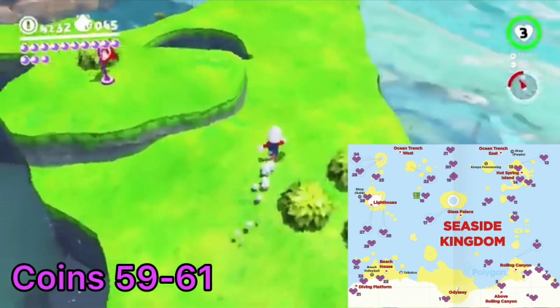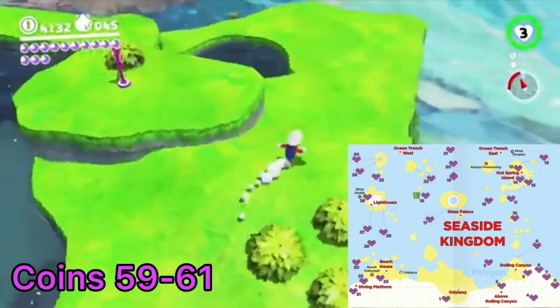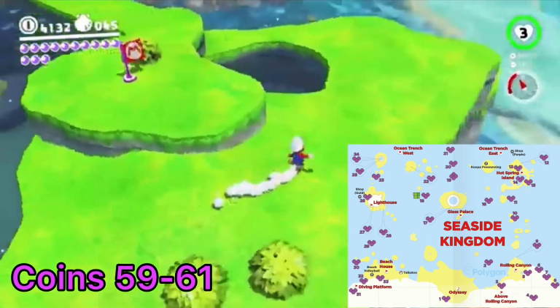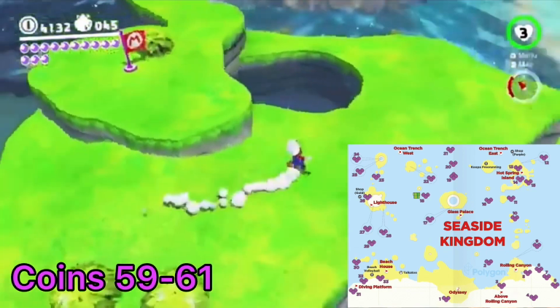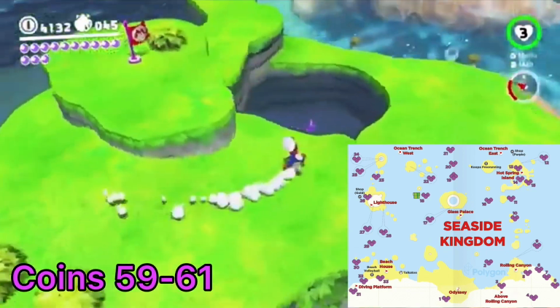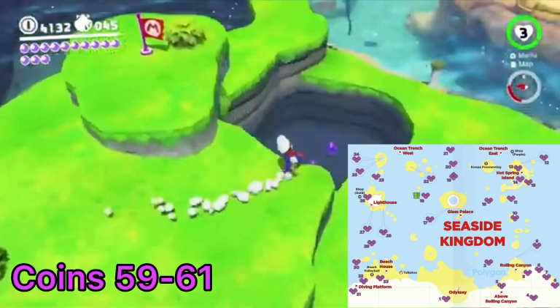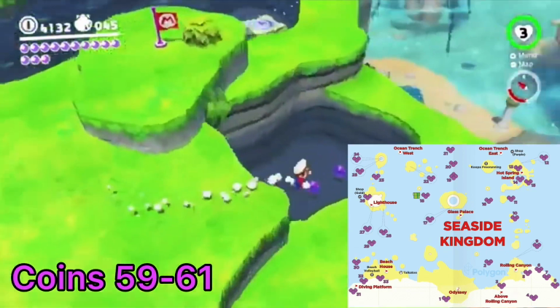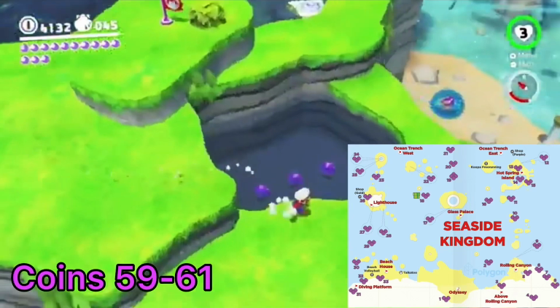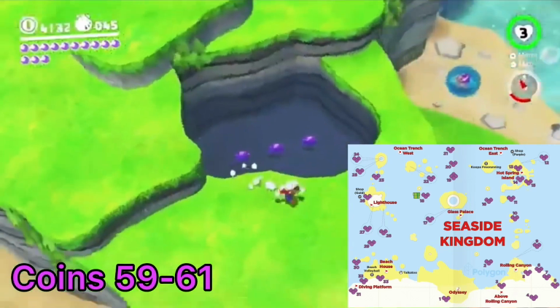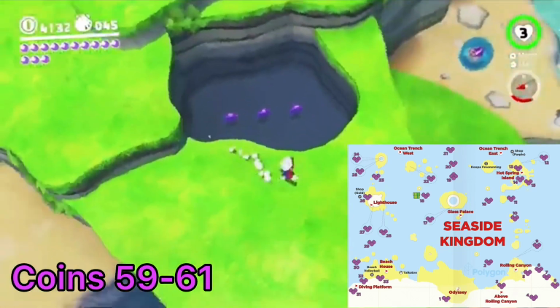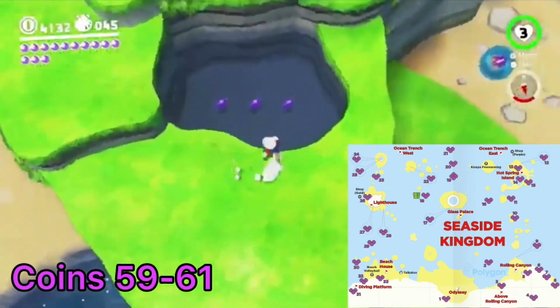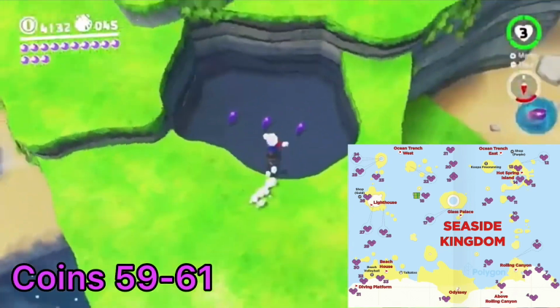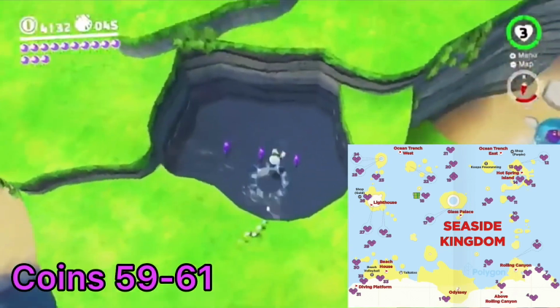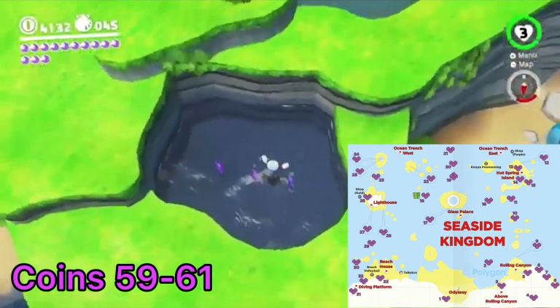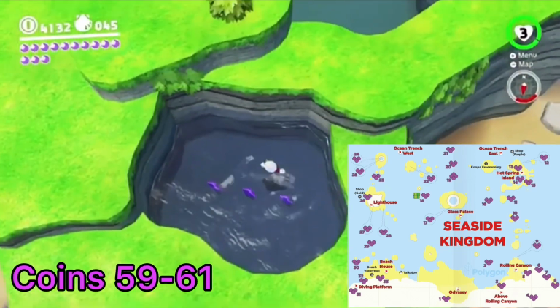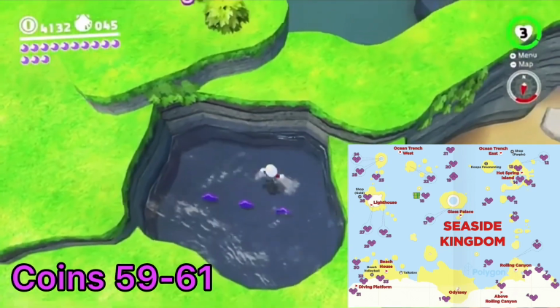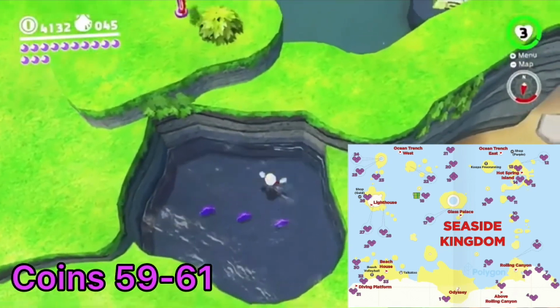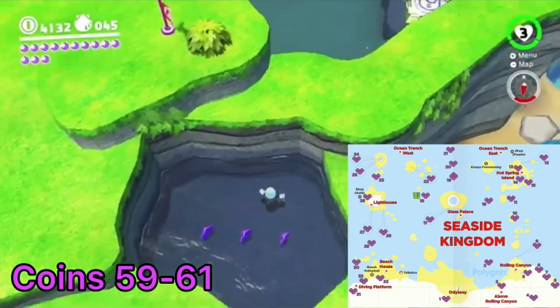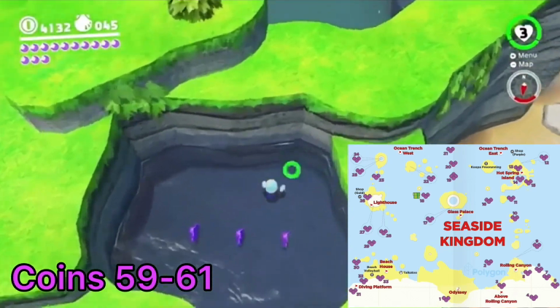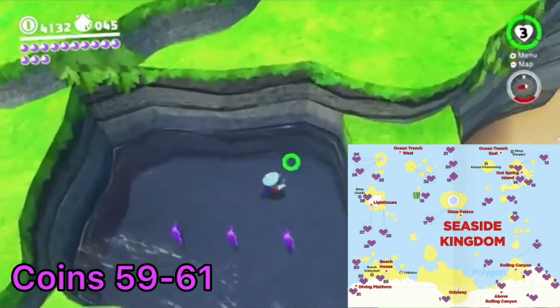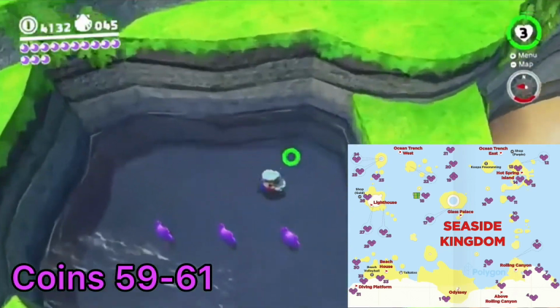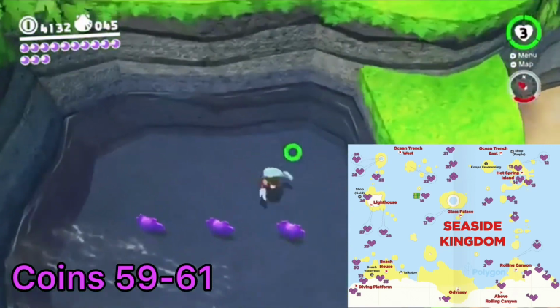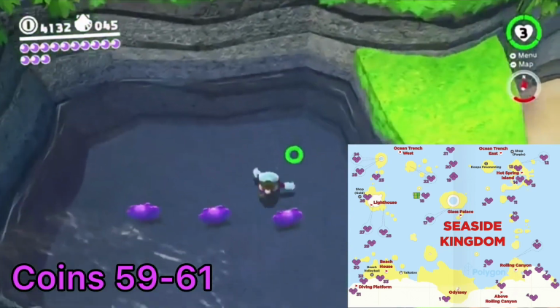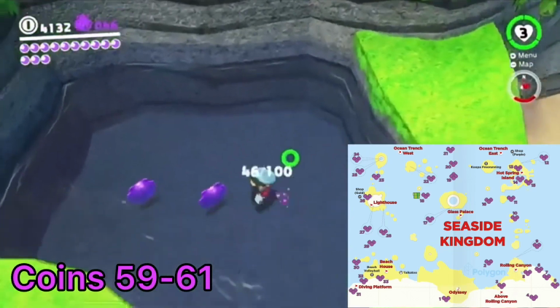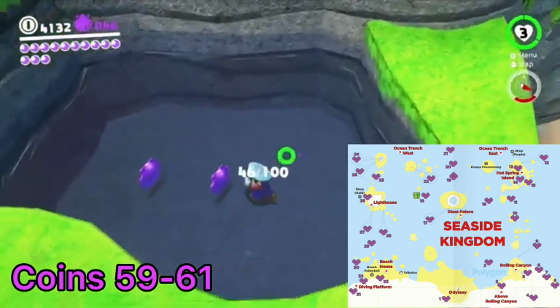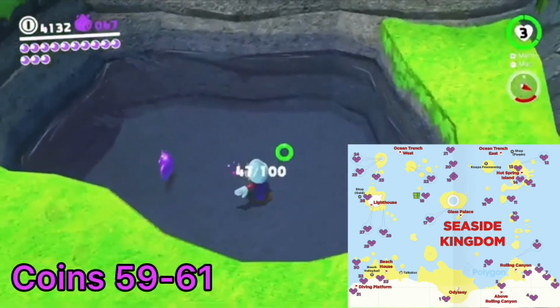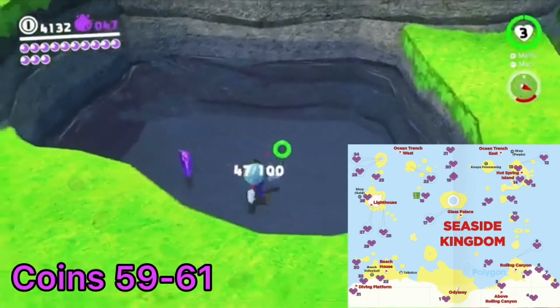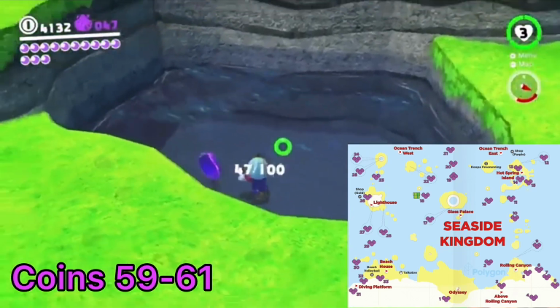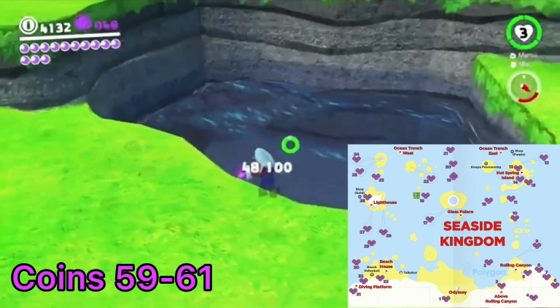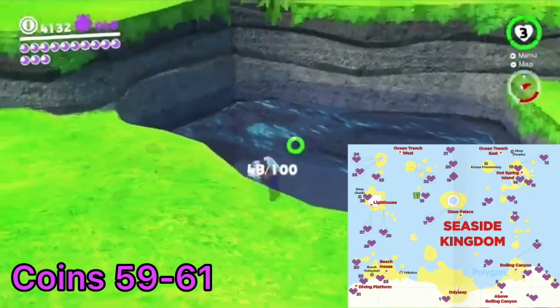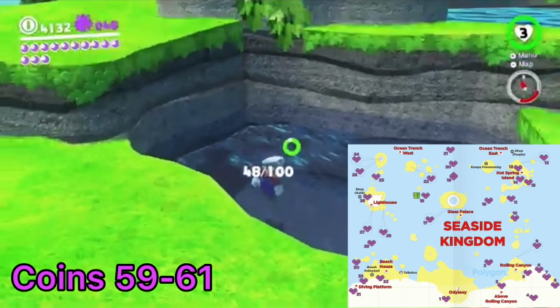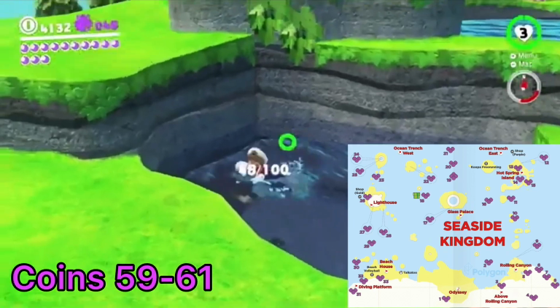Back at the Hot Springs Island flag, look down into the smaller pool of water right next to it and jump in to collect three purple coins.